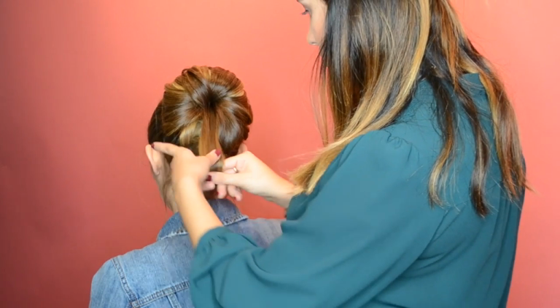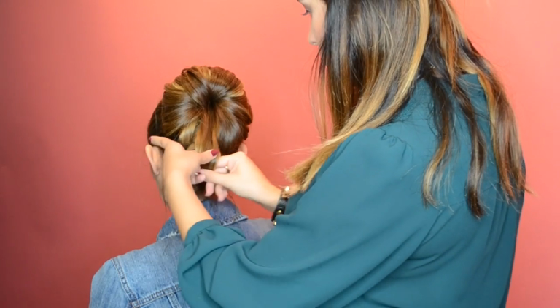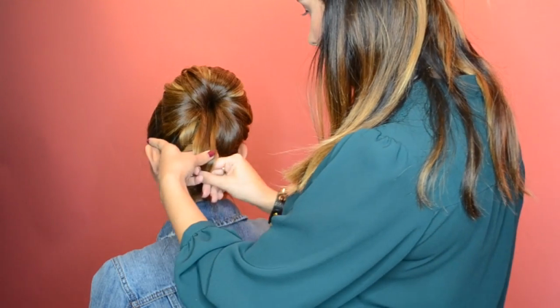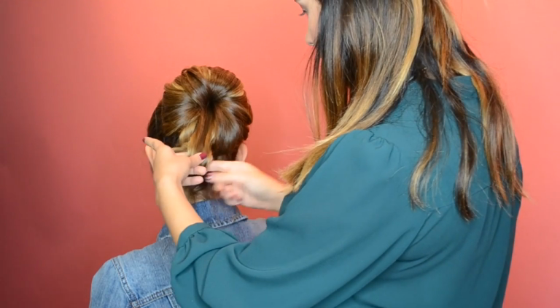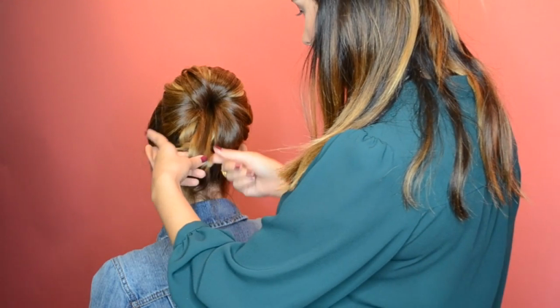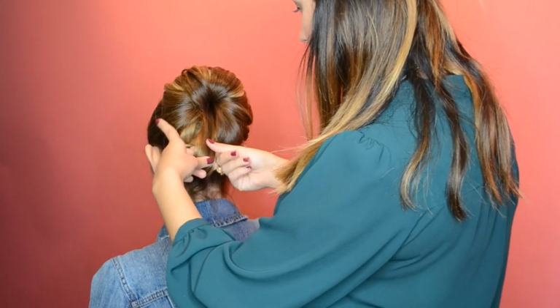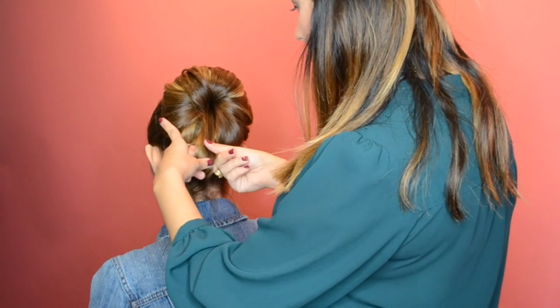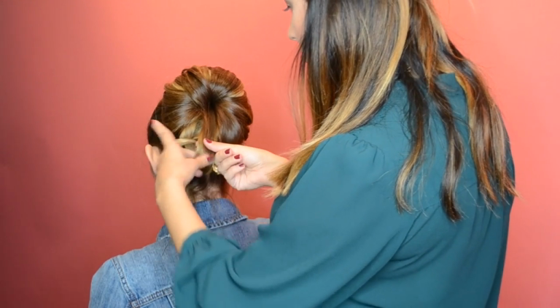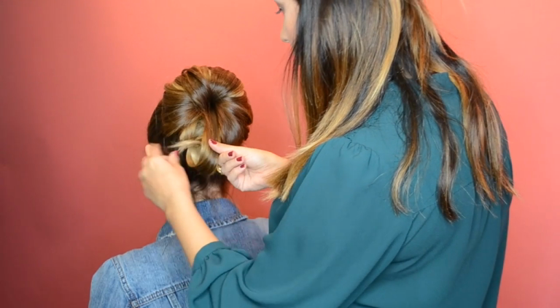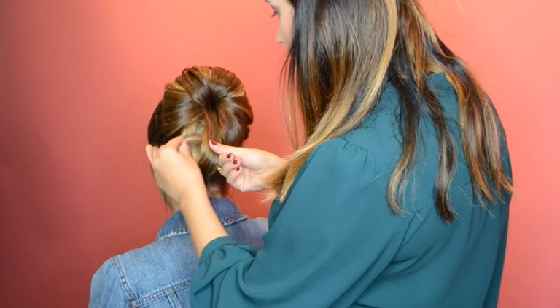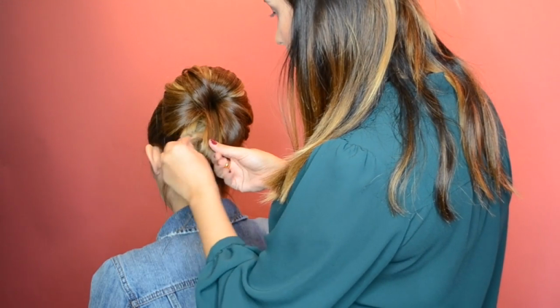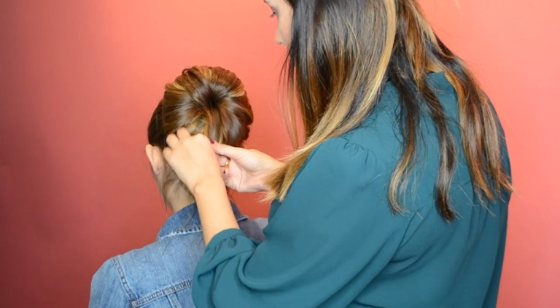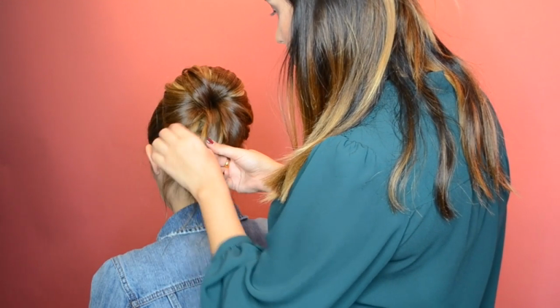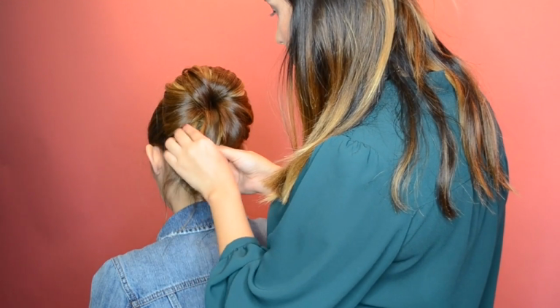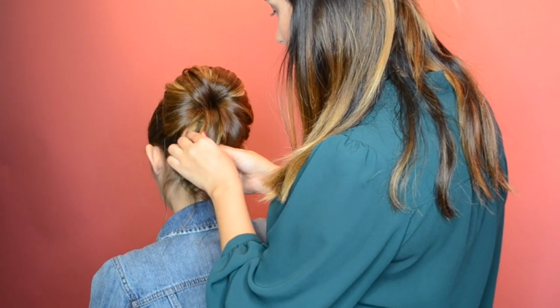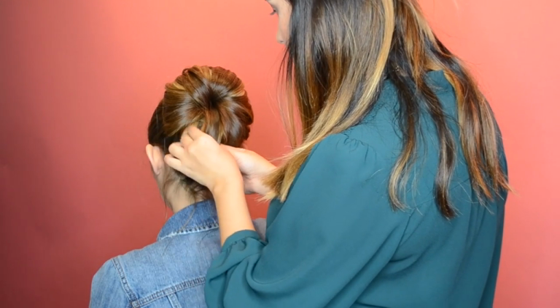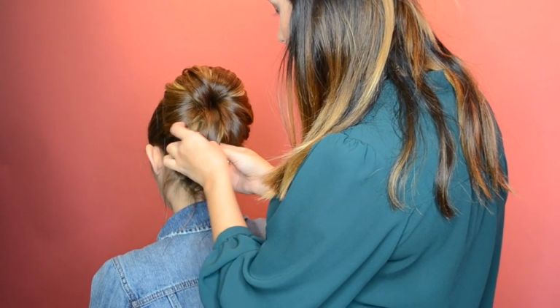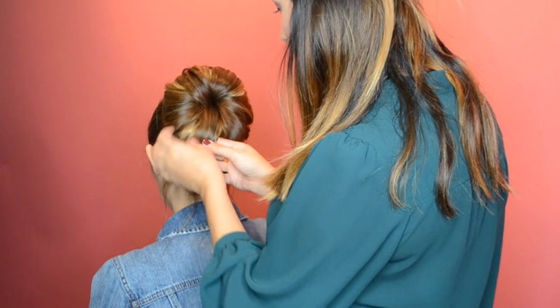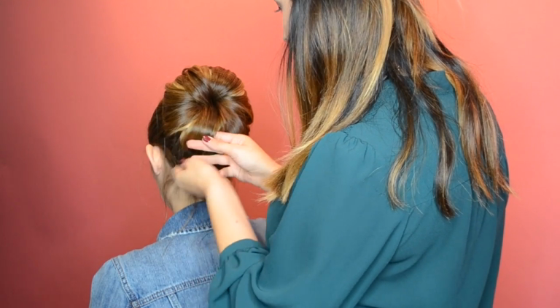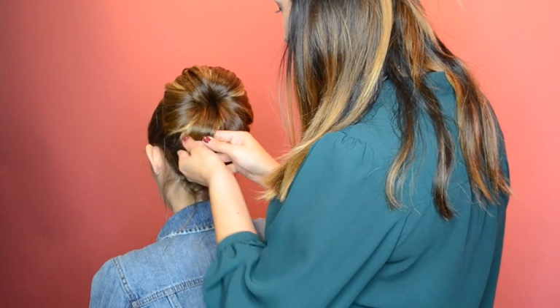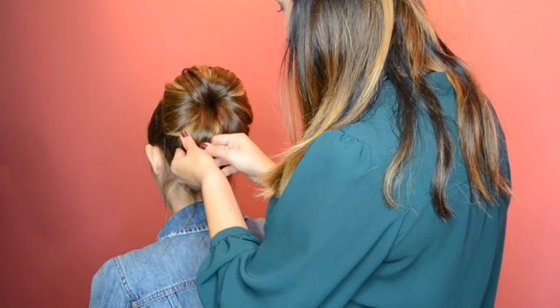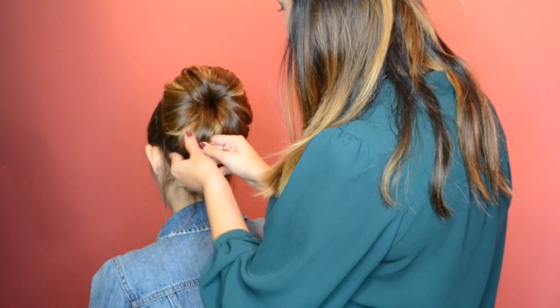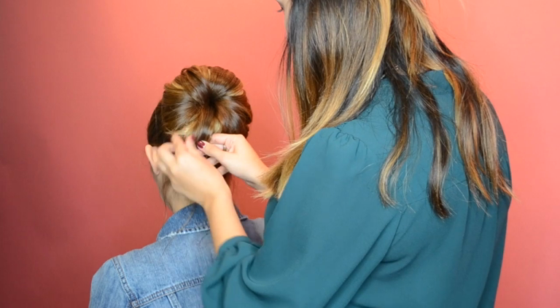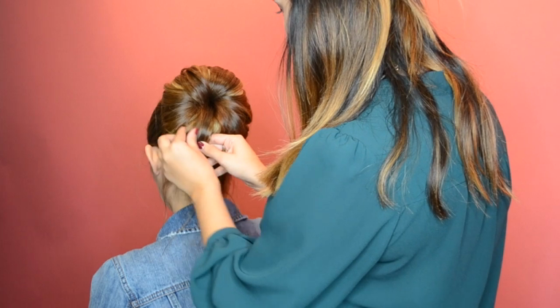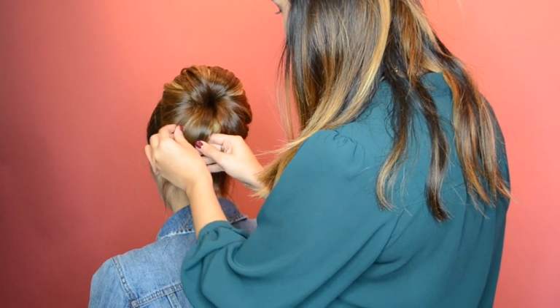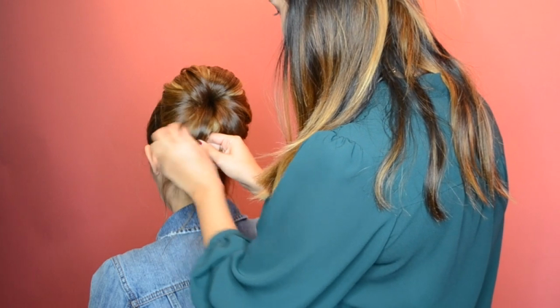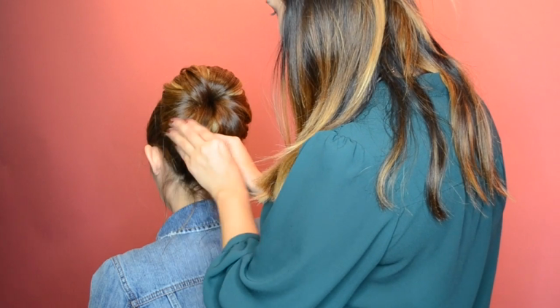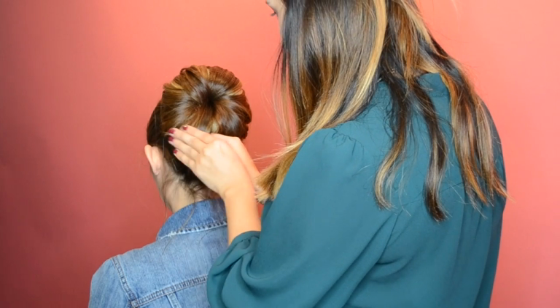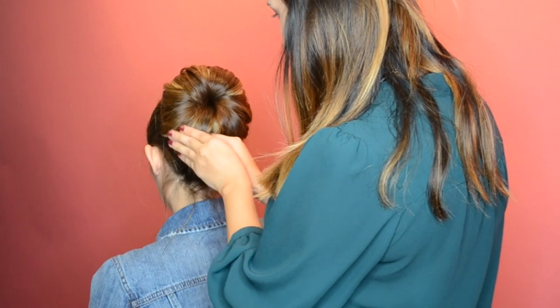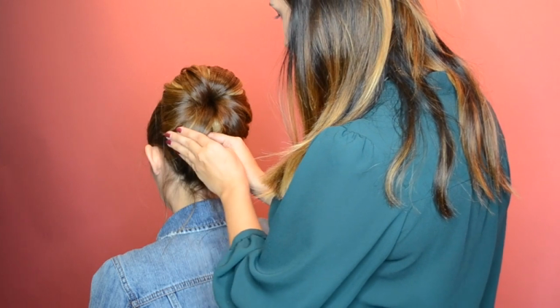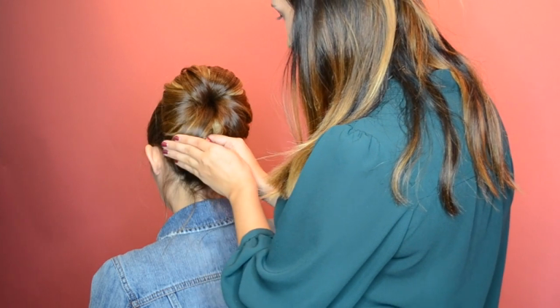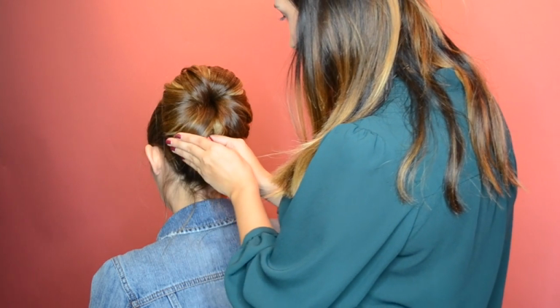If you mess up or have holes, just fan out the hair or cover it with another strand.